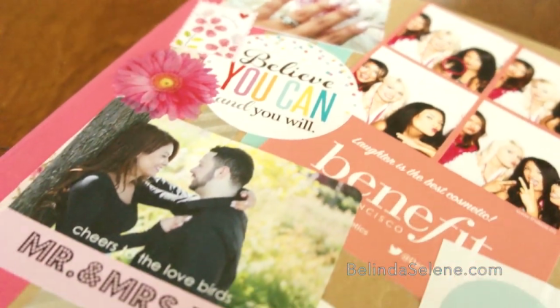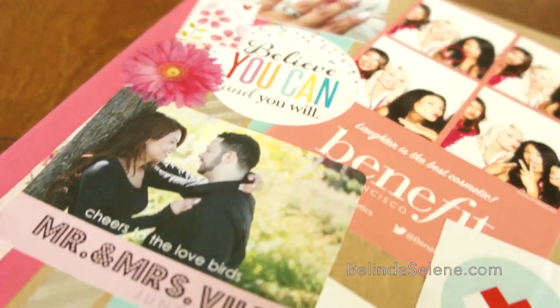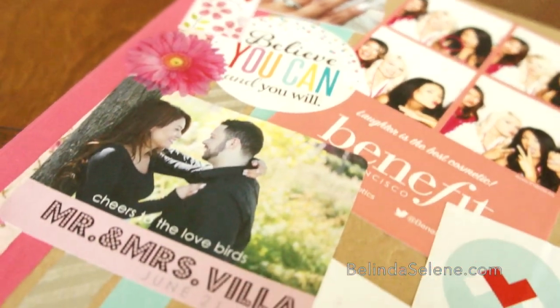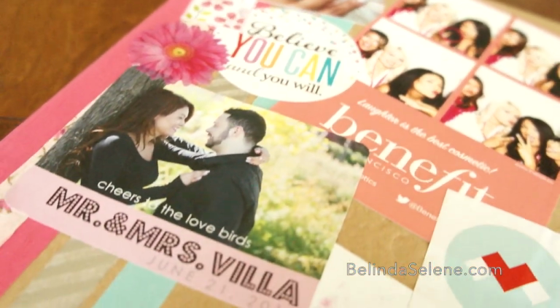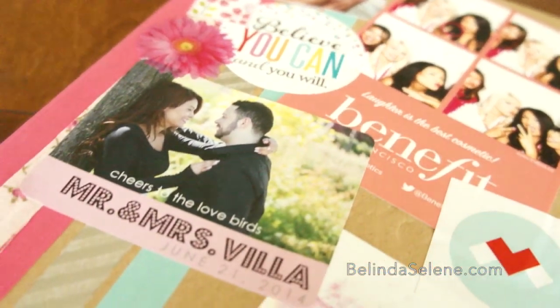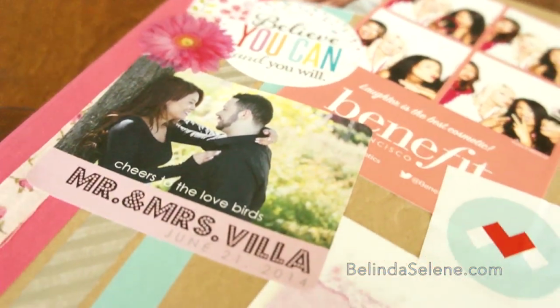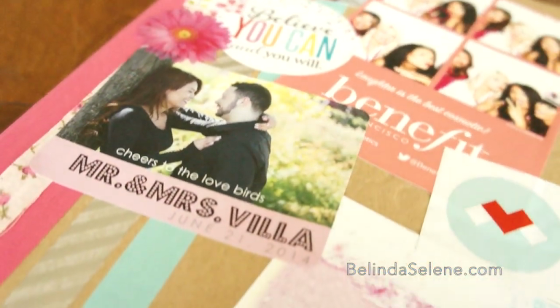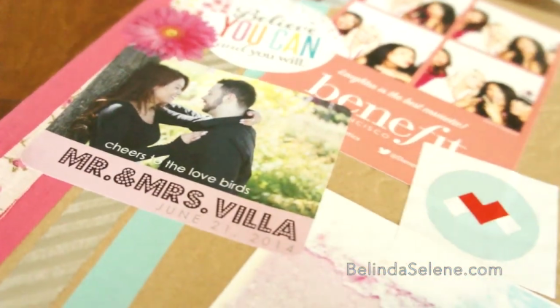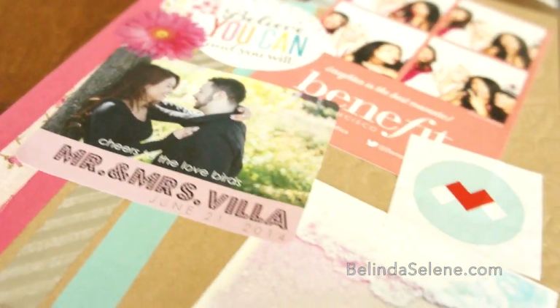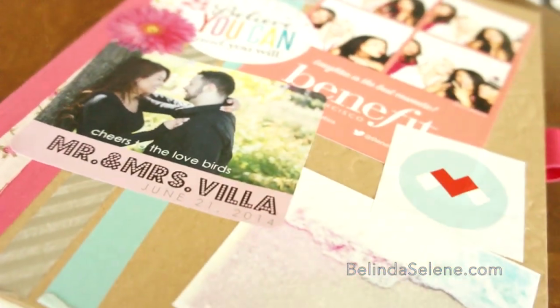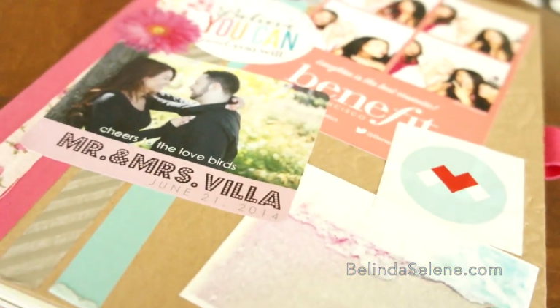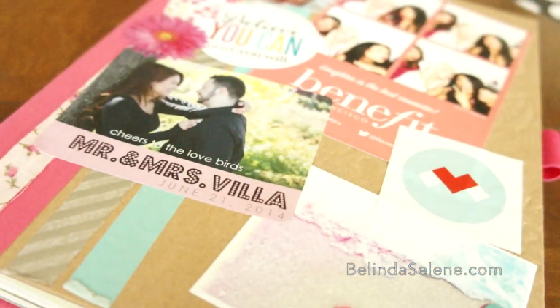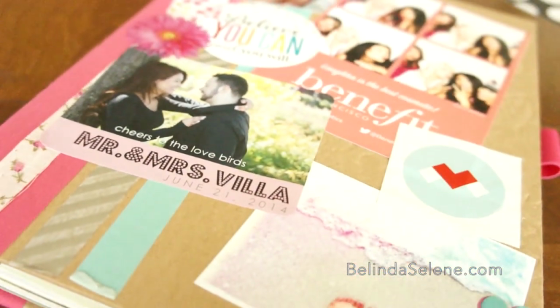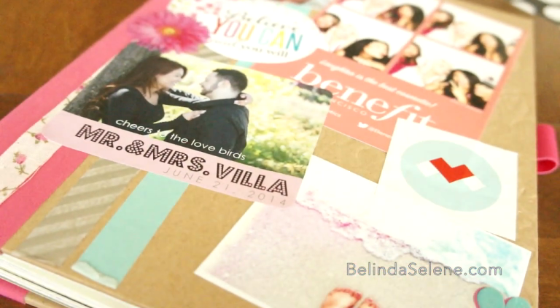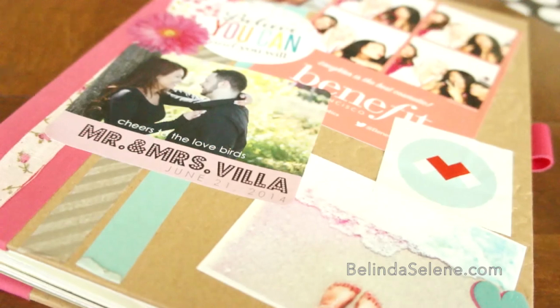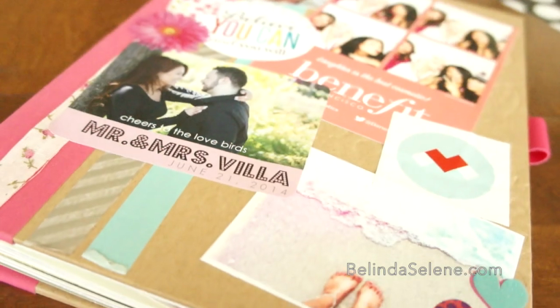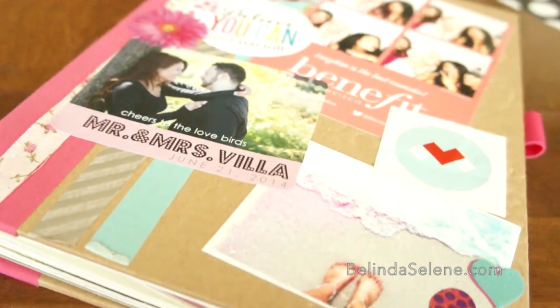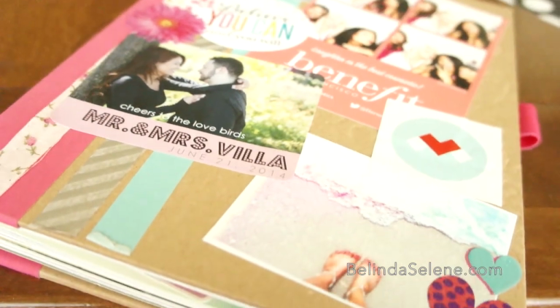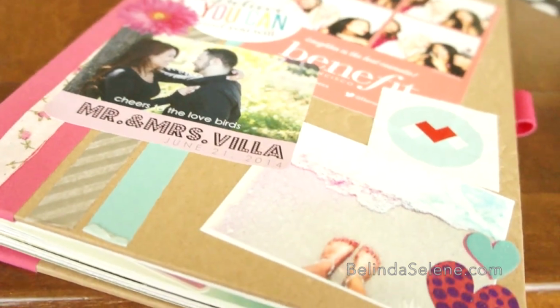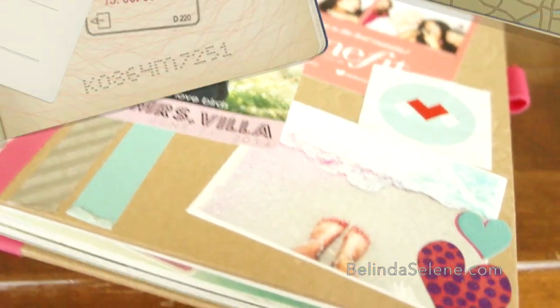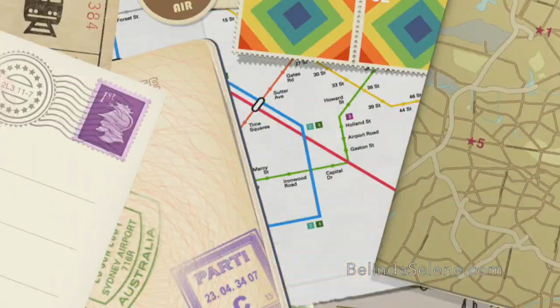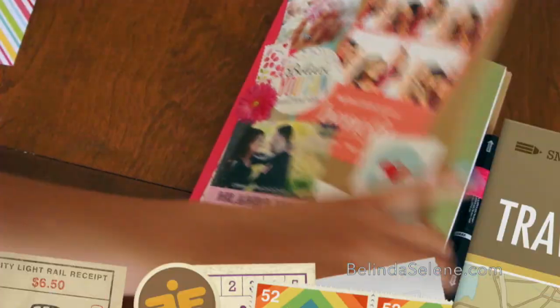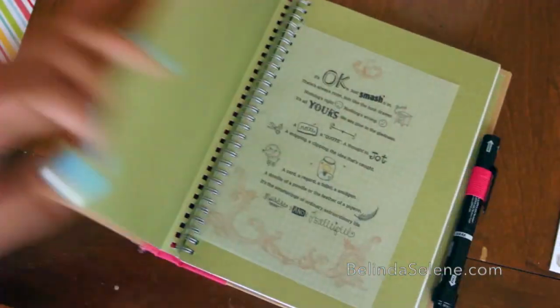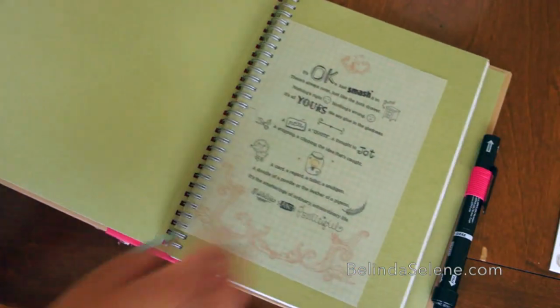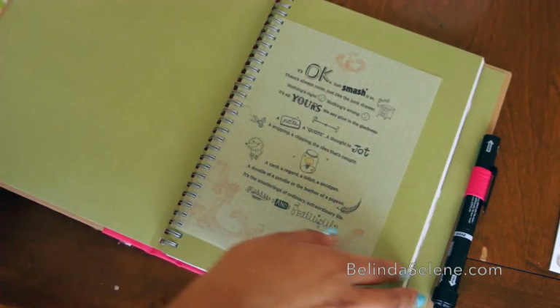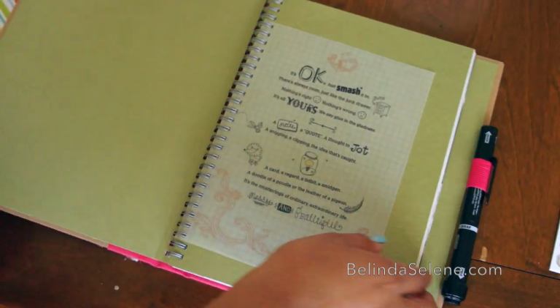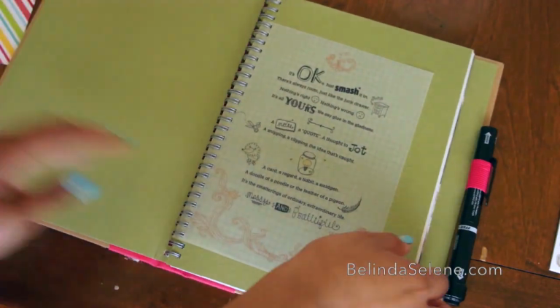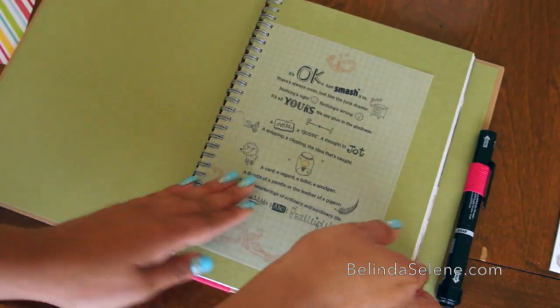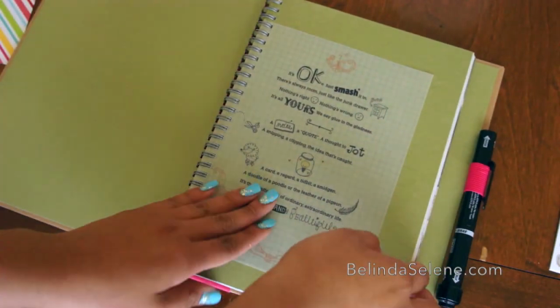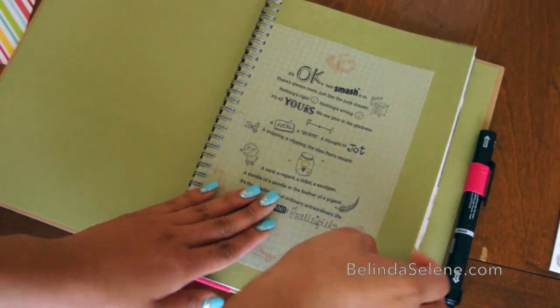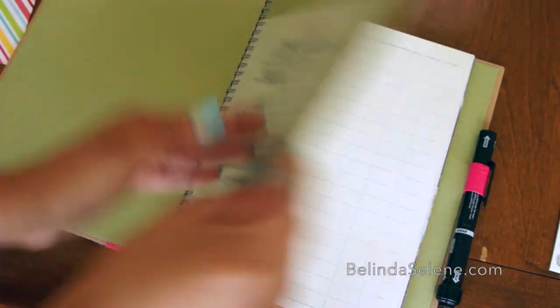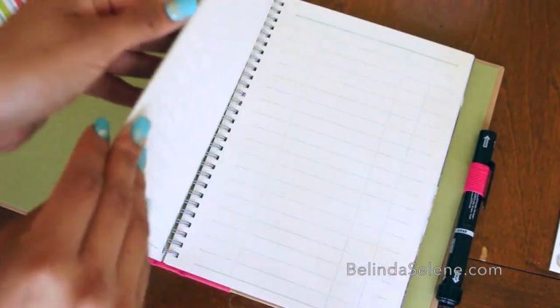You can find smash books at any craft store and also at stores like Walmart and Target. I actually got mine for $12 at Target.